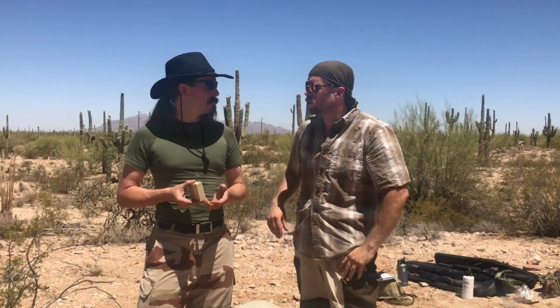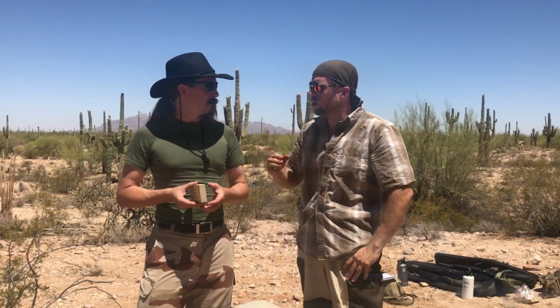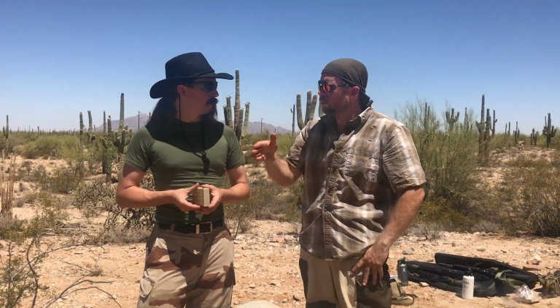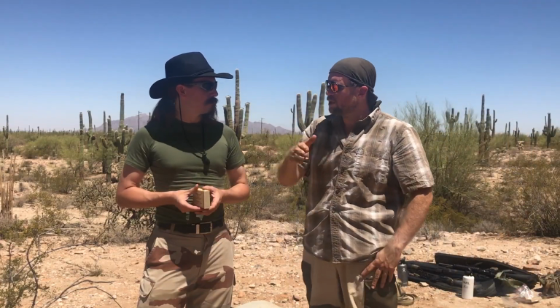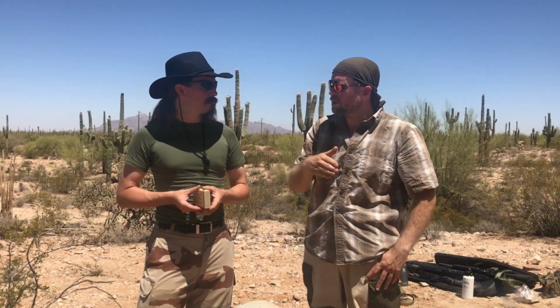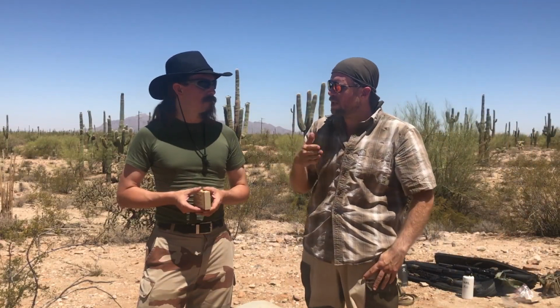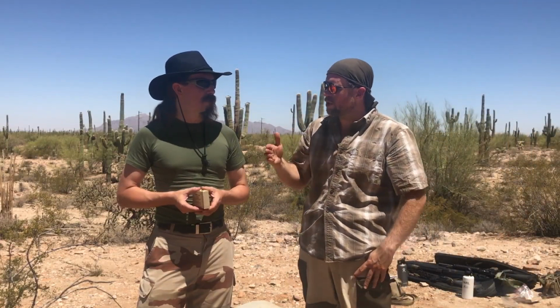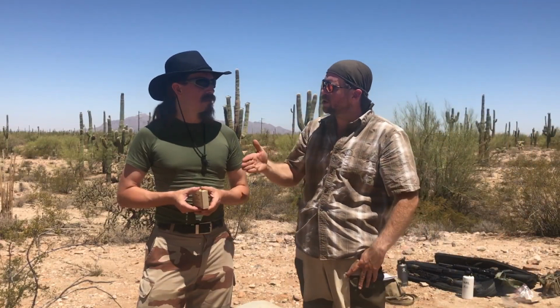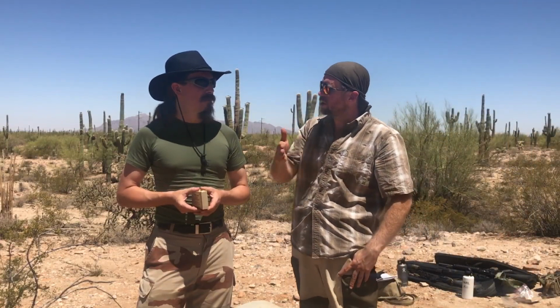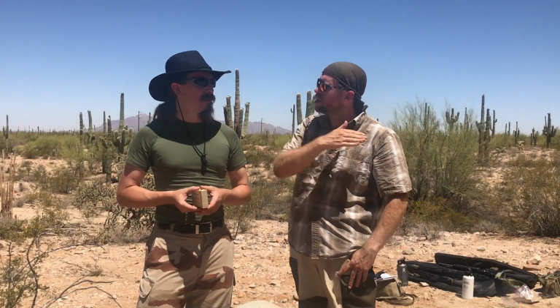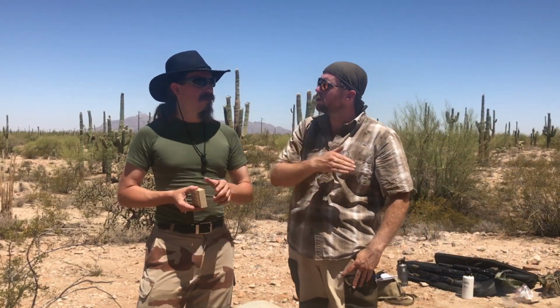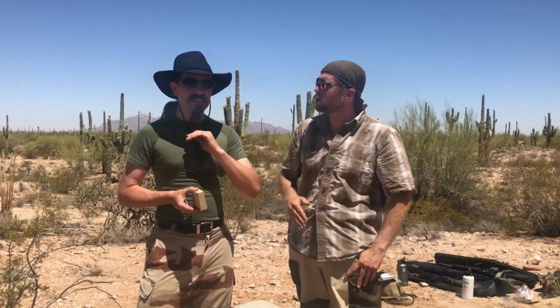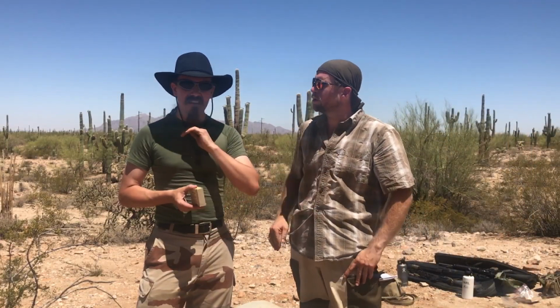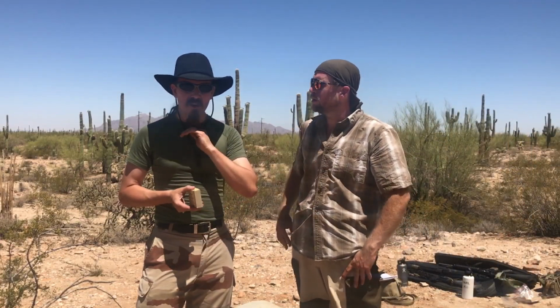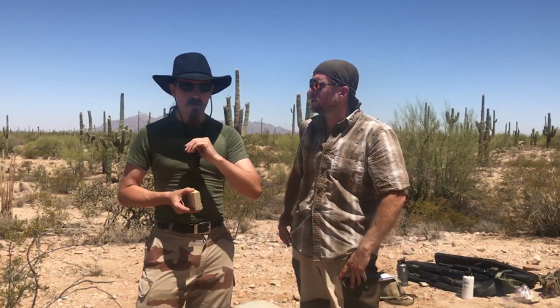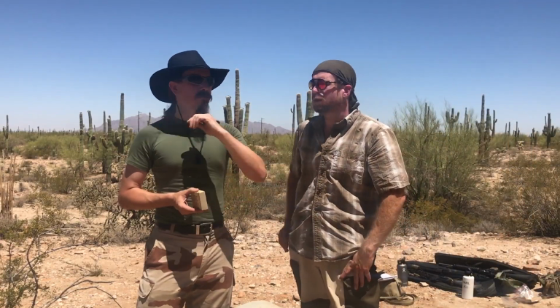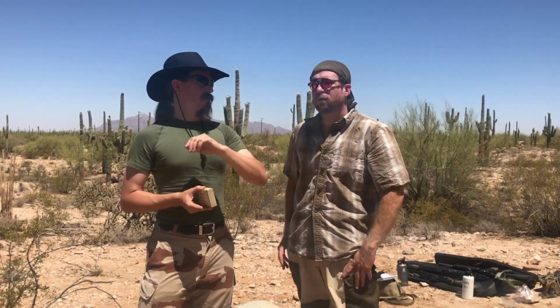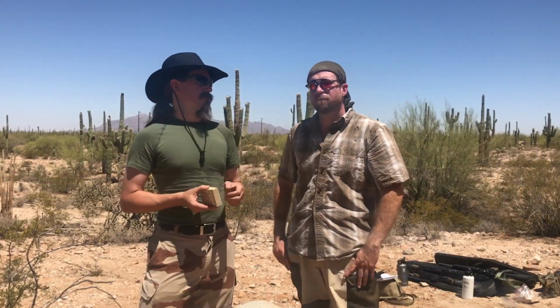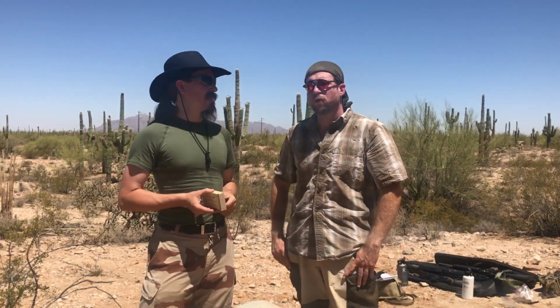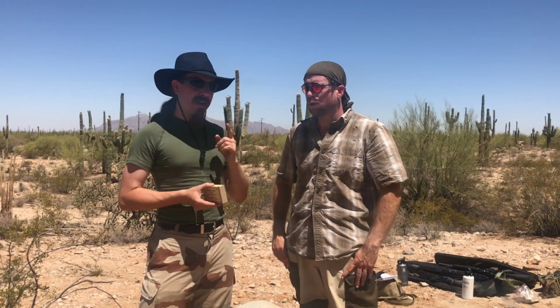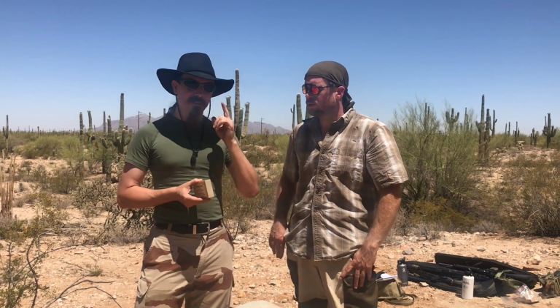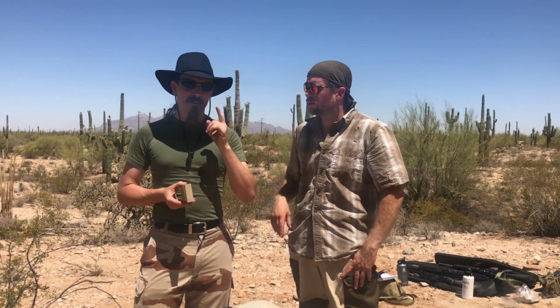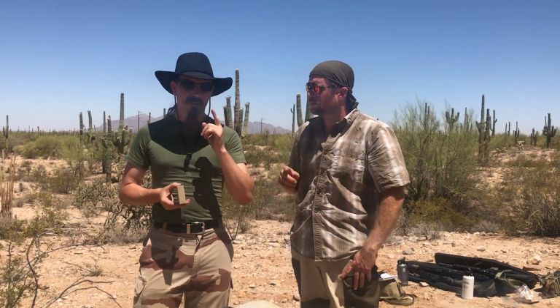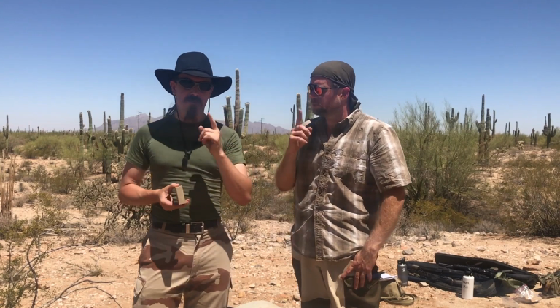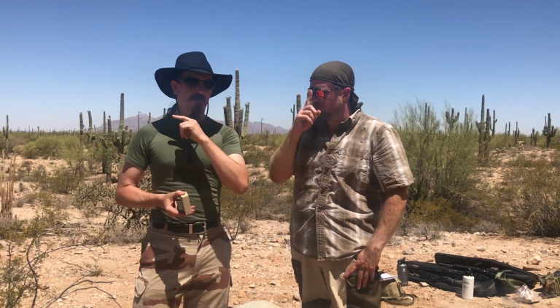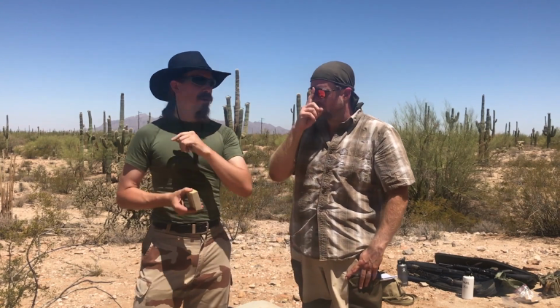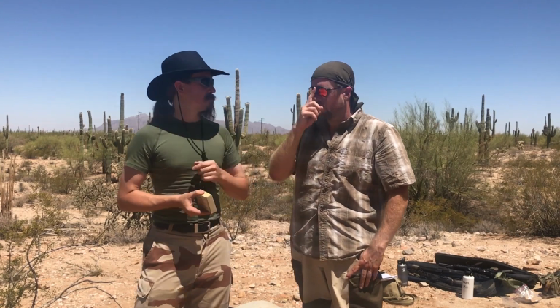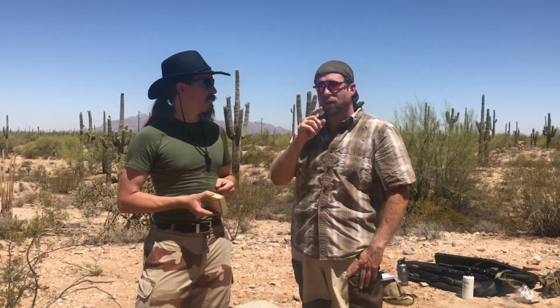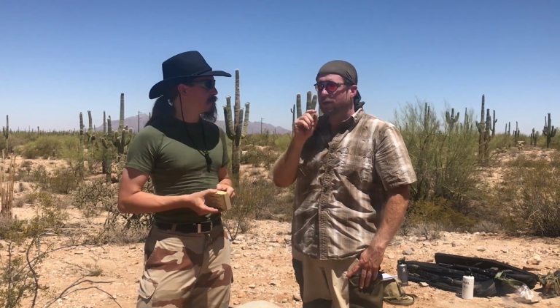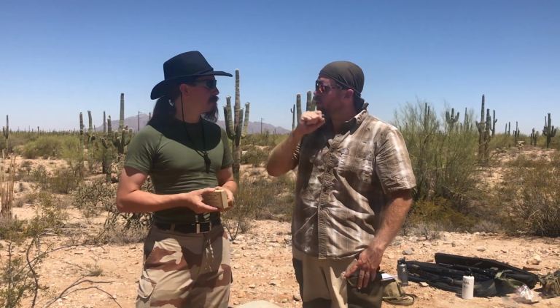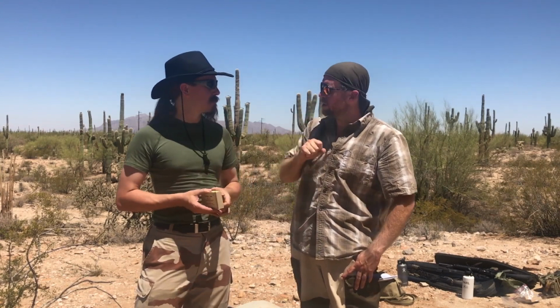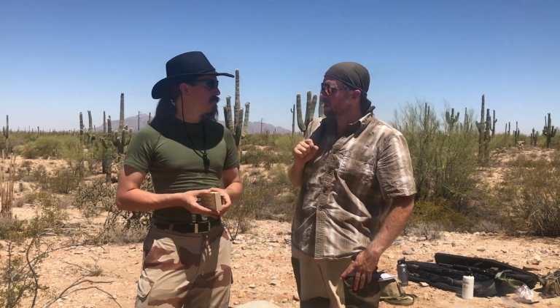Do you know at what distances they actually start seeing dispersion? No clue whatsoever. That is why we're out here today — that's what we're going to test.